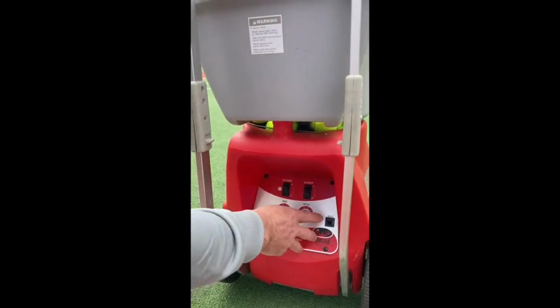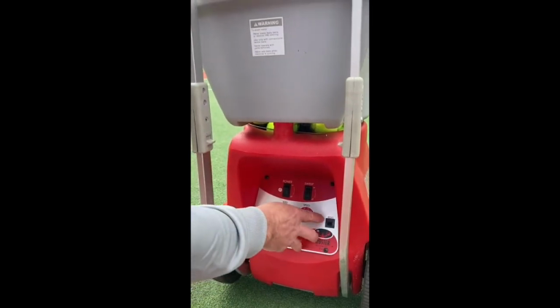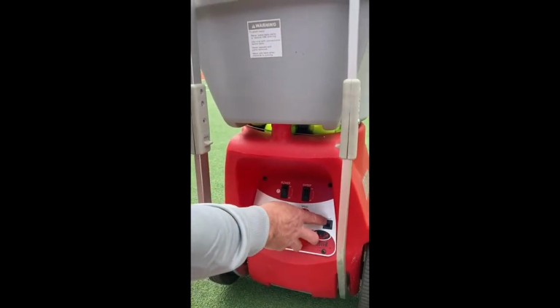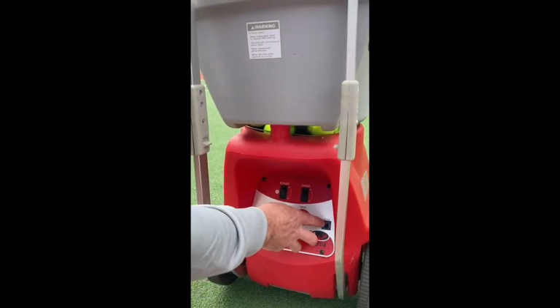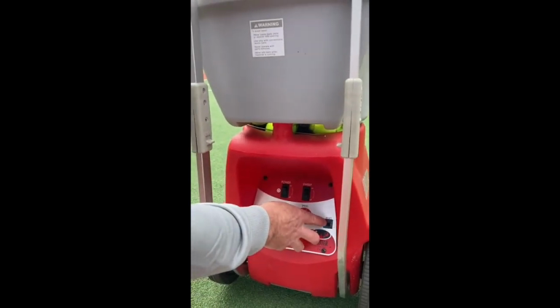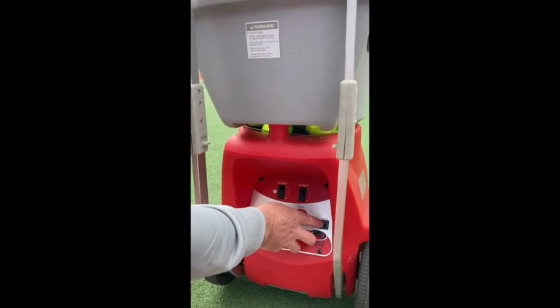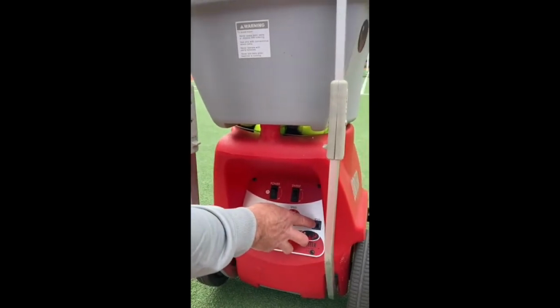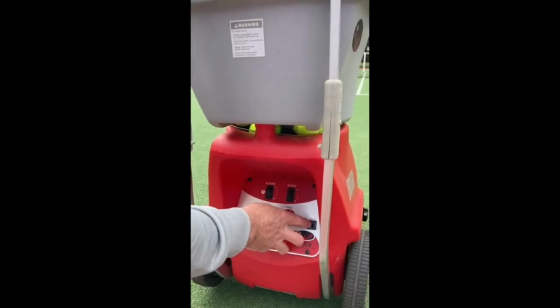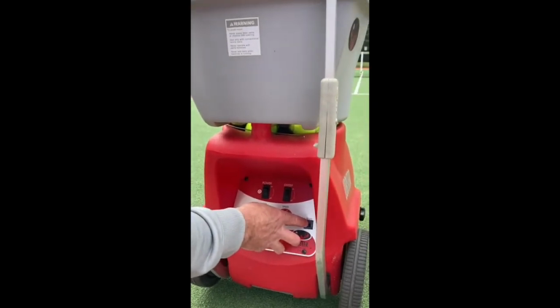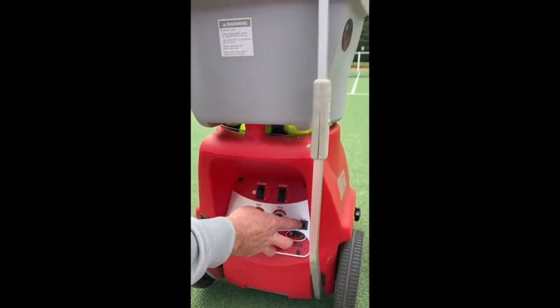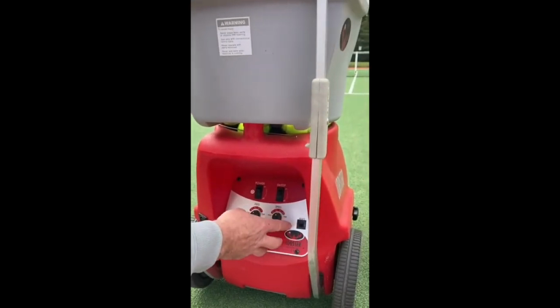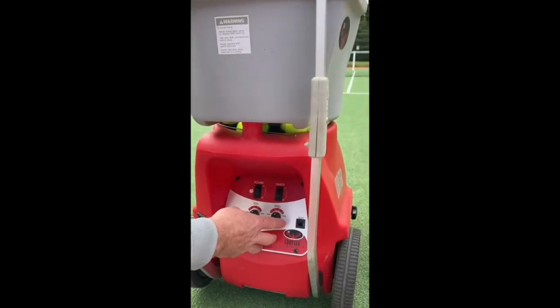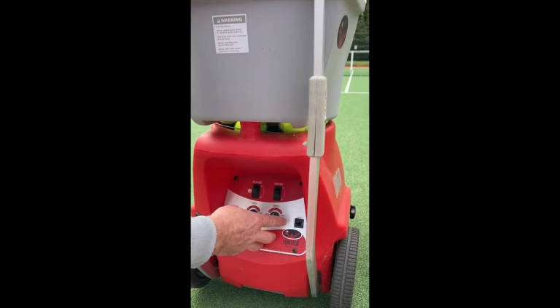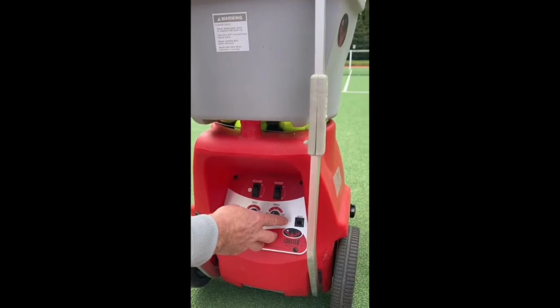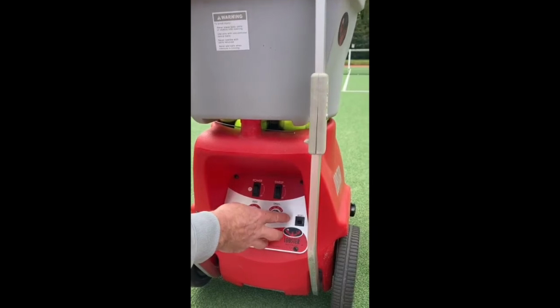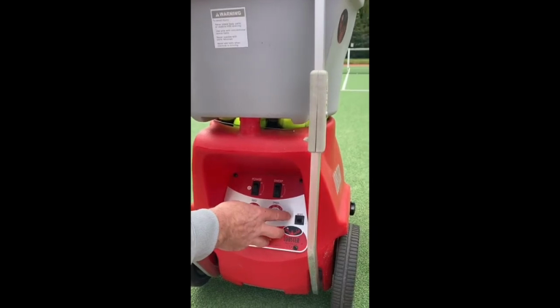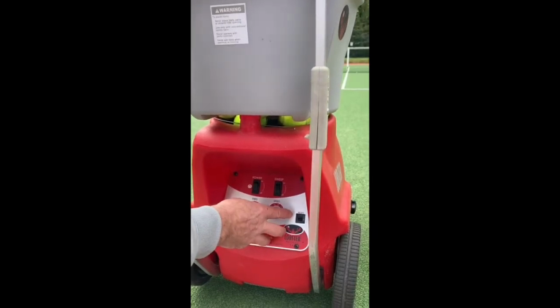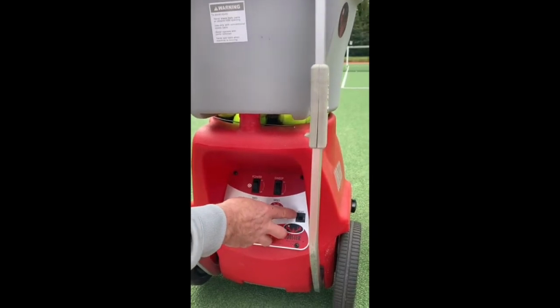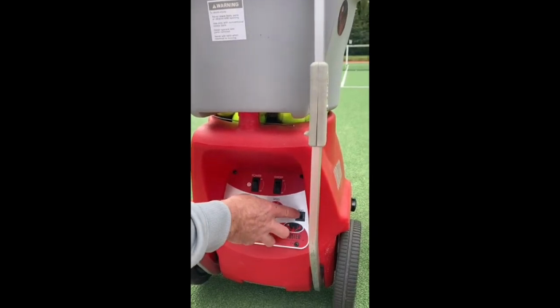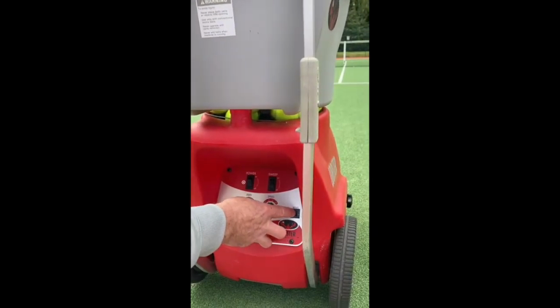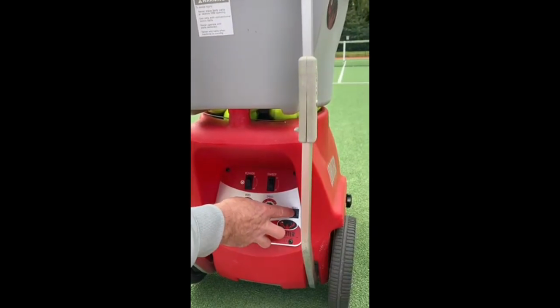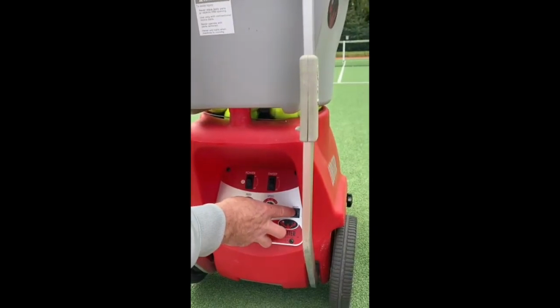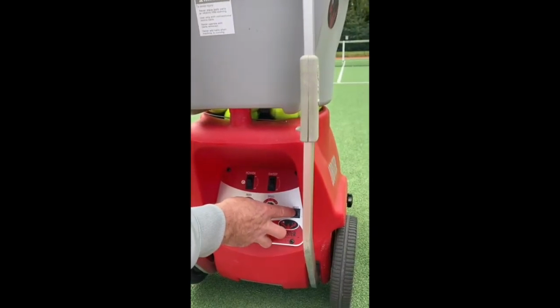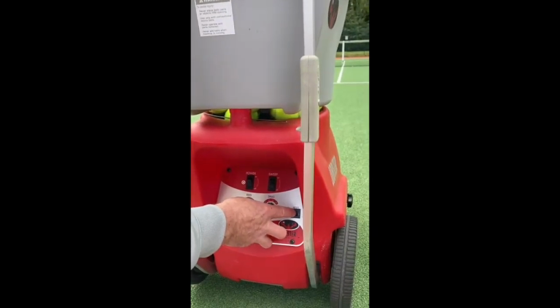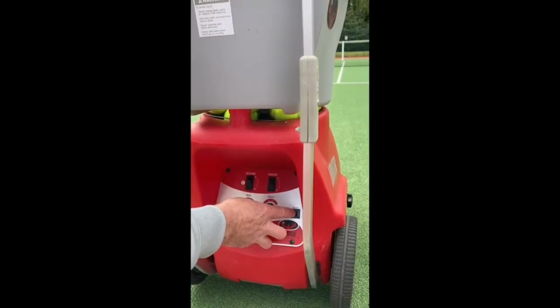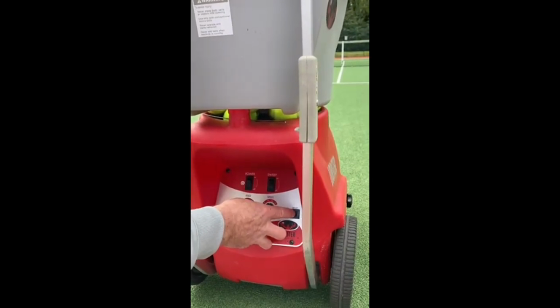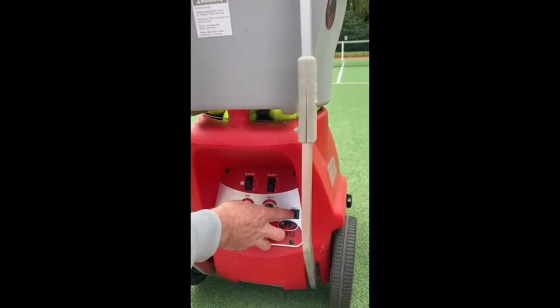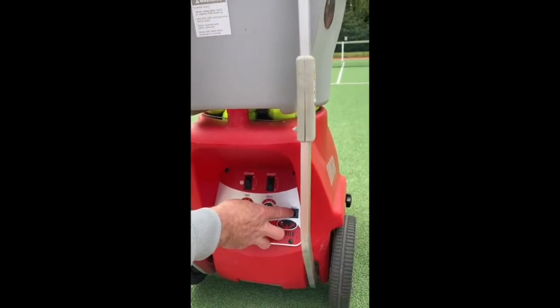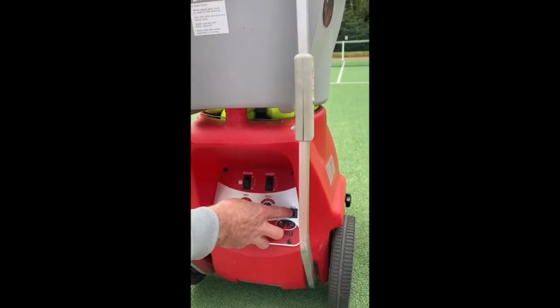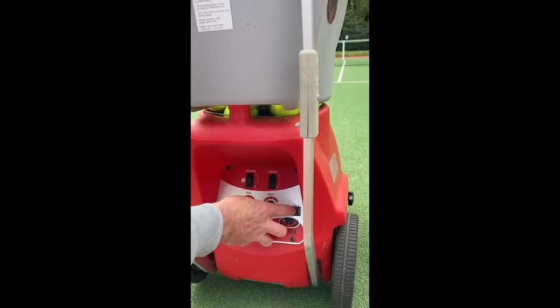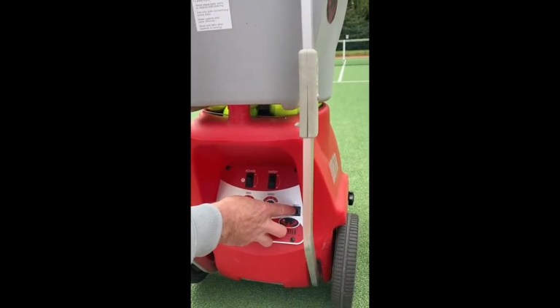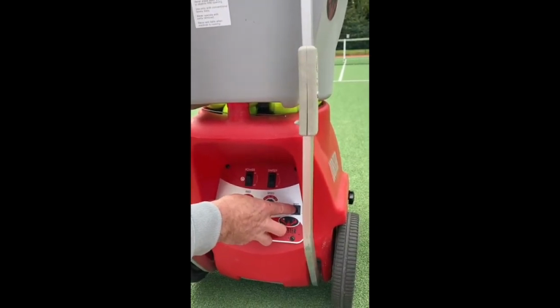We've got the reset button here. If something goes wrong with the machine, we can press that down and that resets the machine.